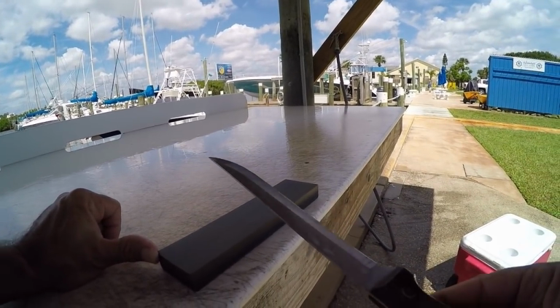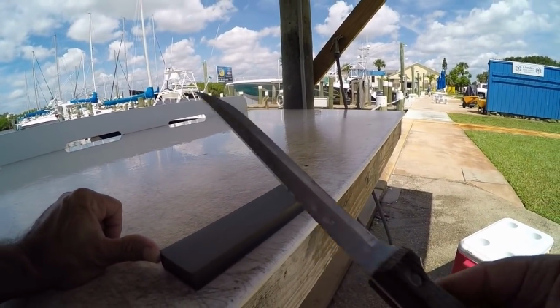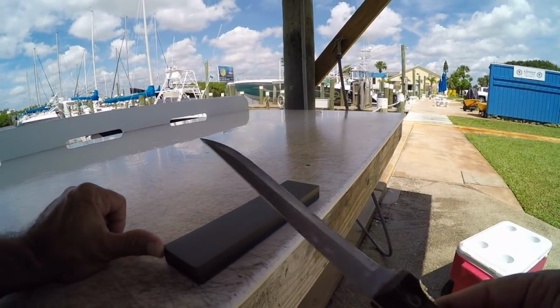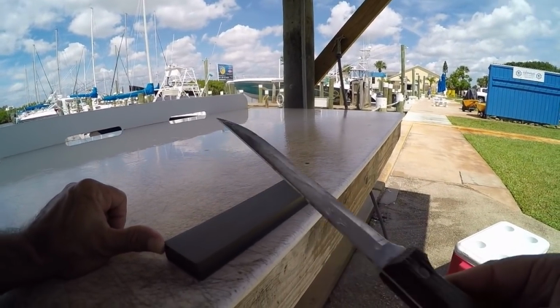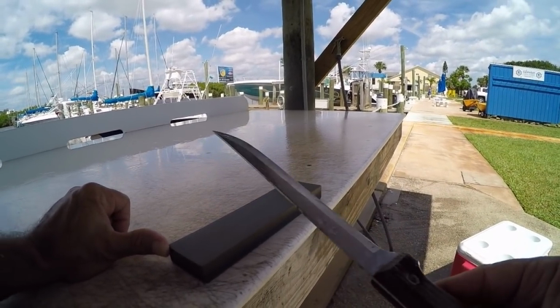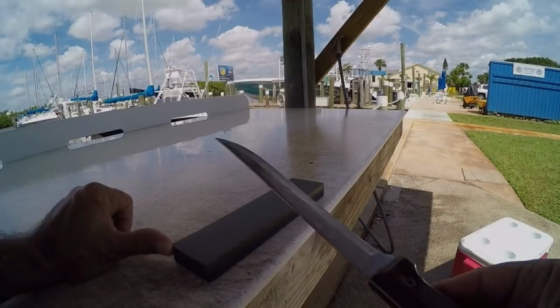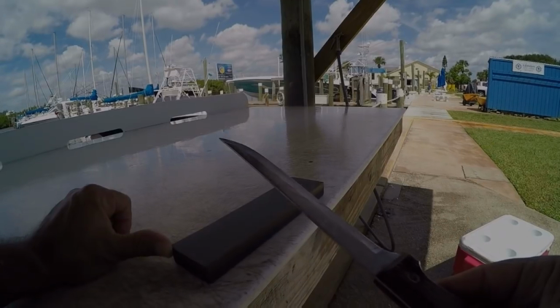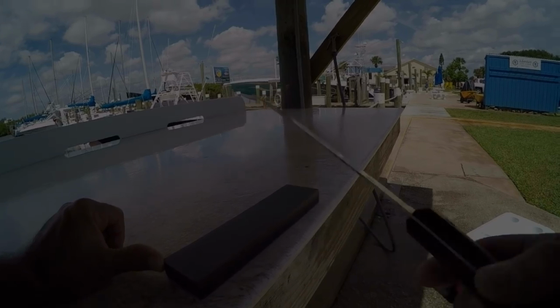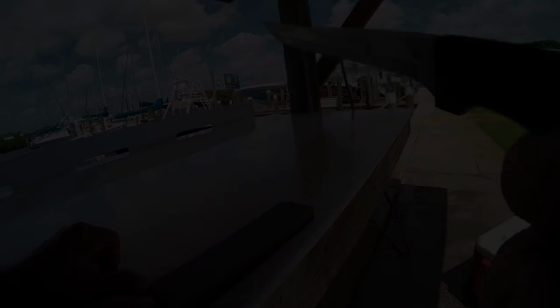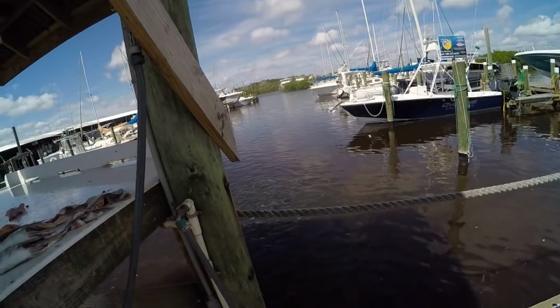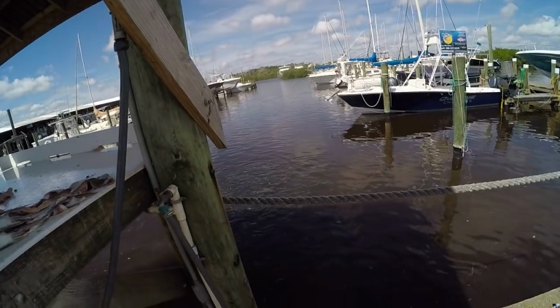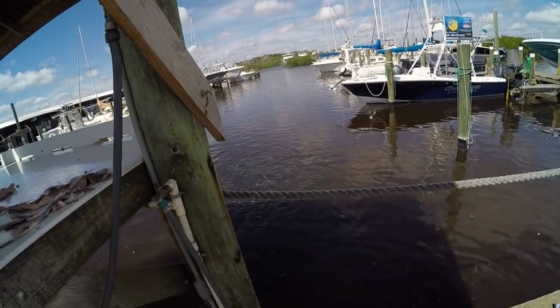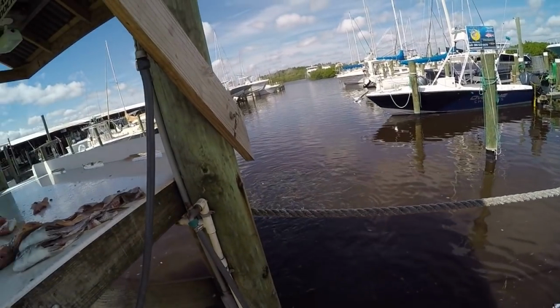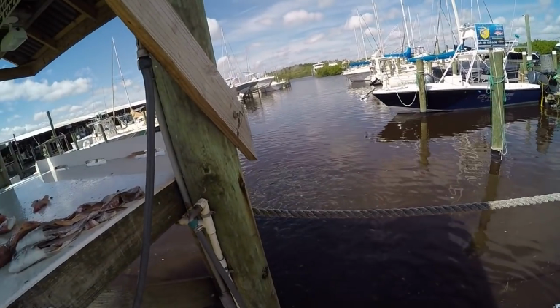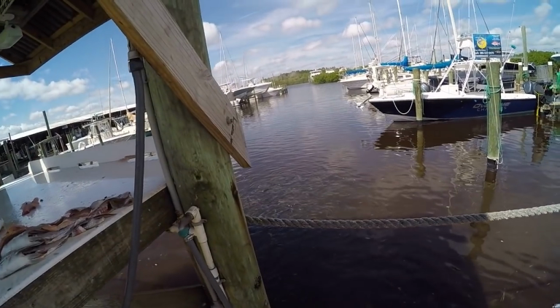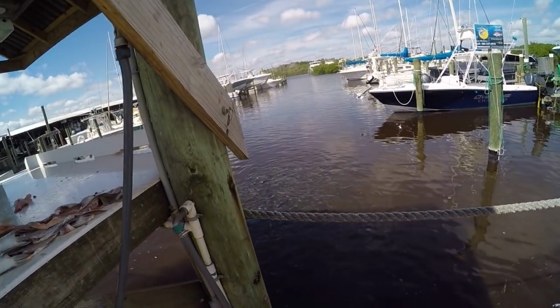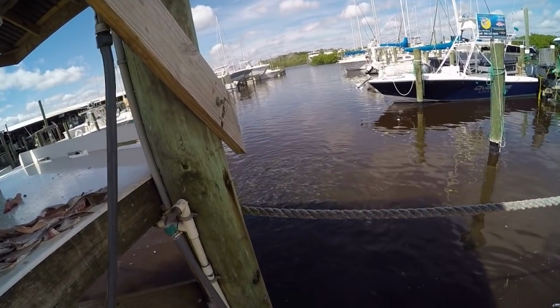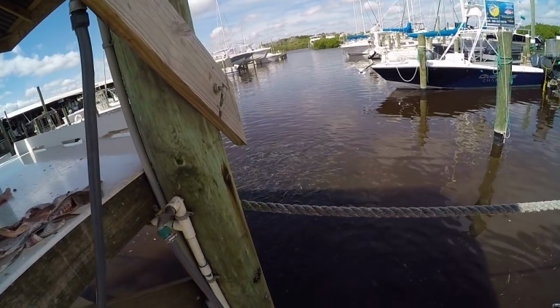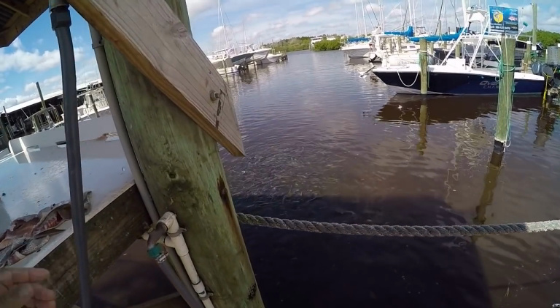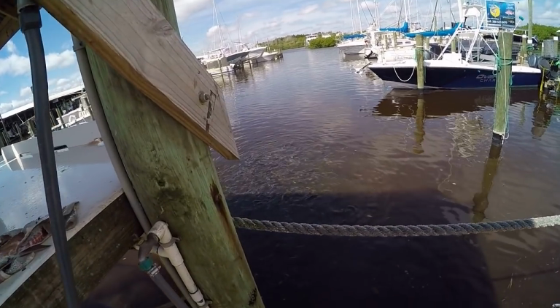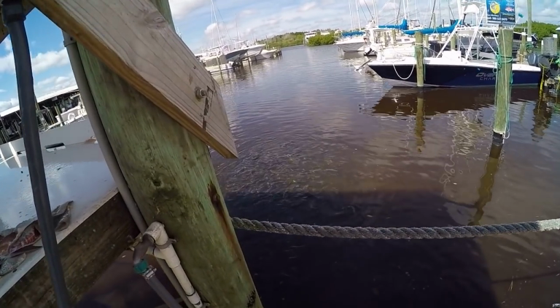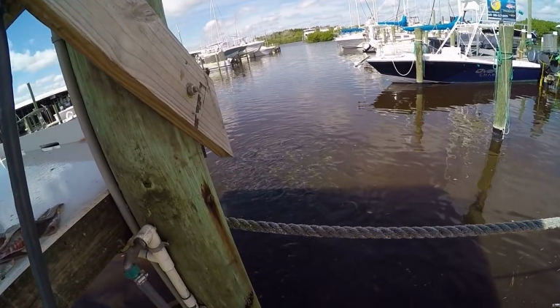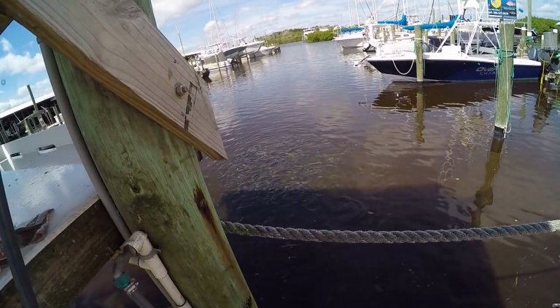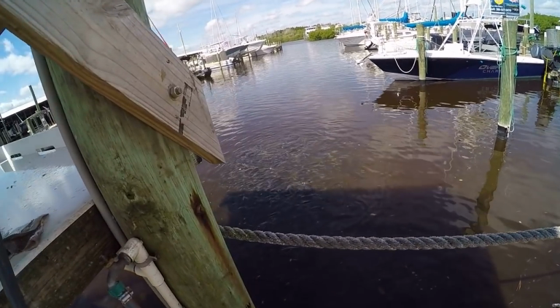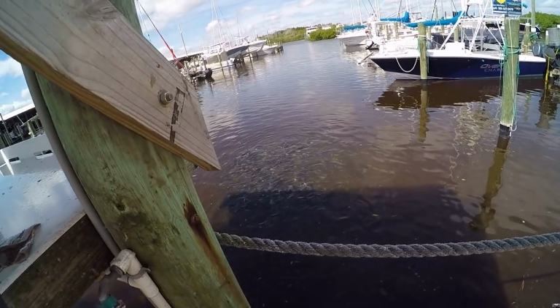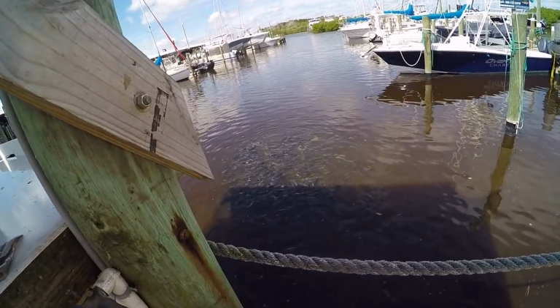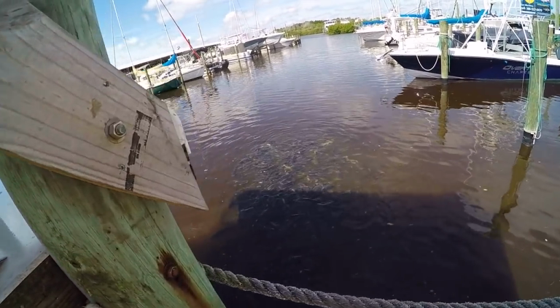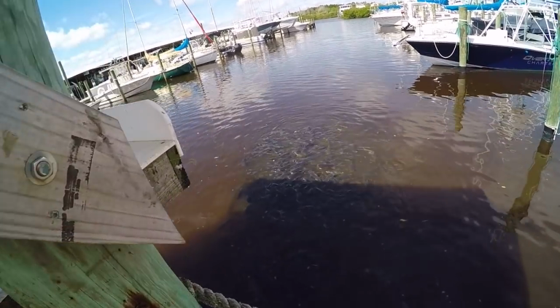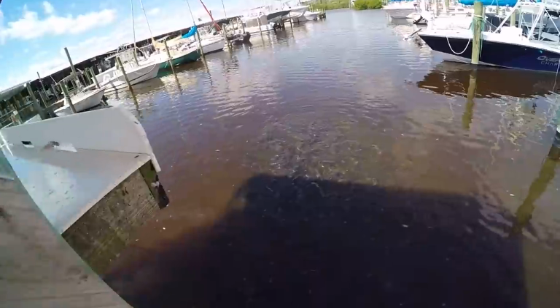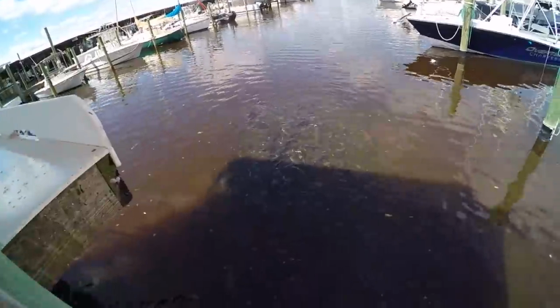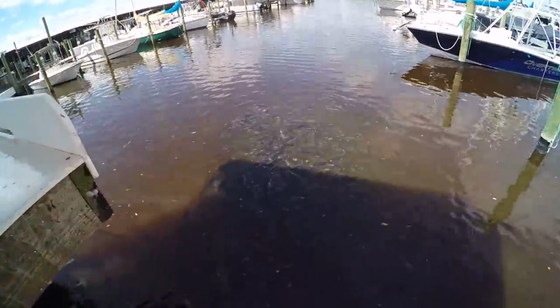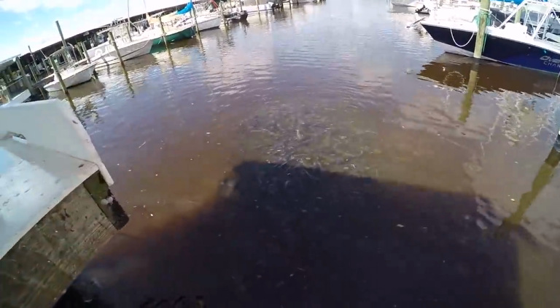You need a sharp knife especially when filleting sharks because they've got super tough skin.